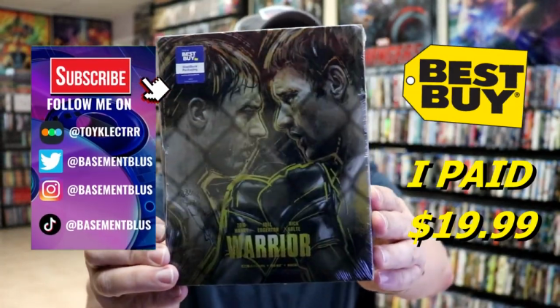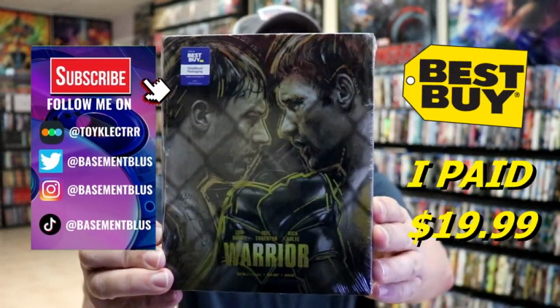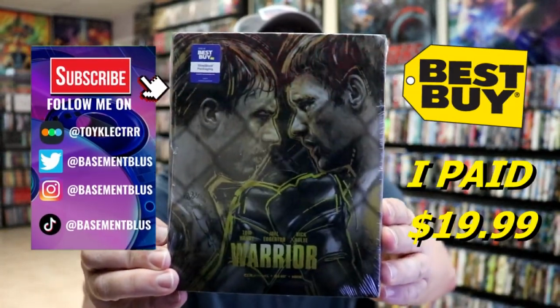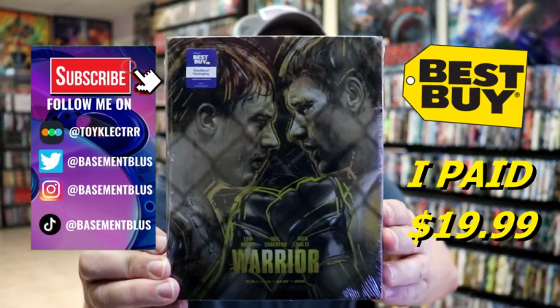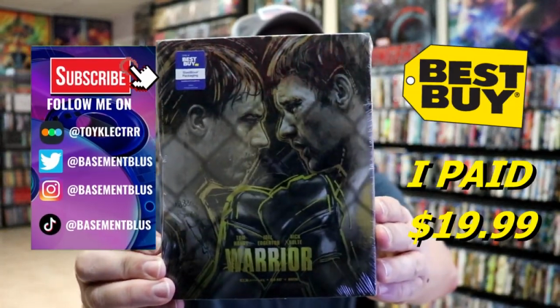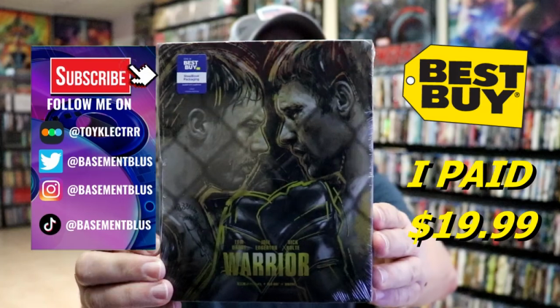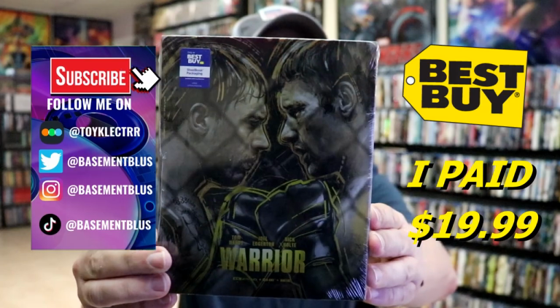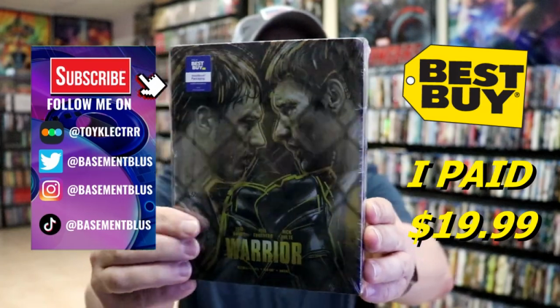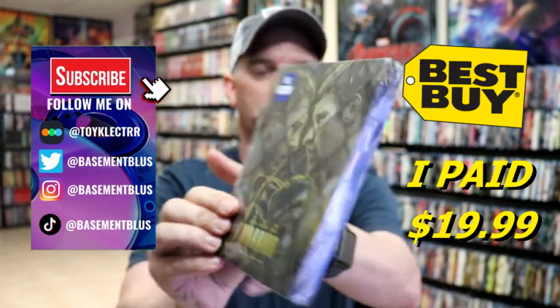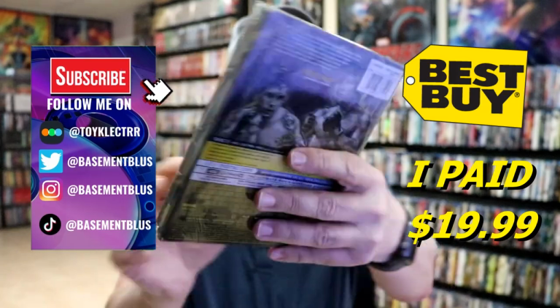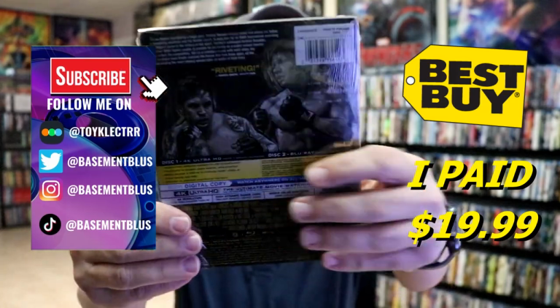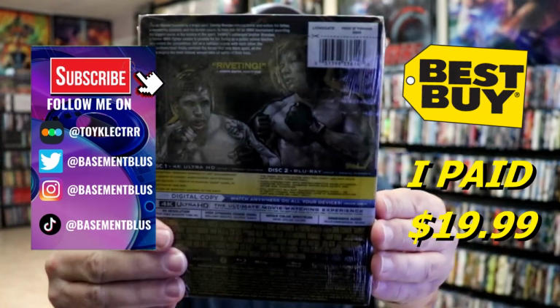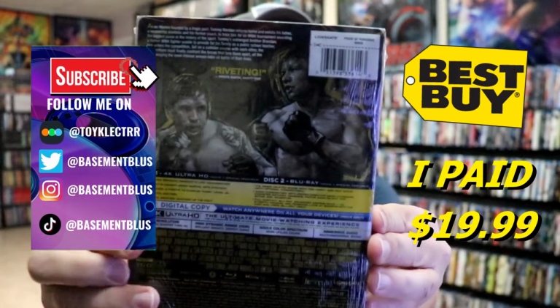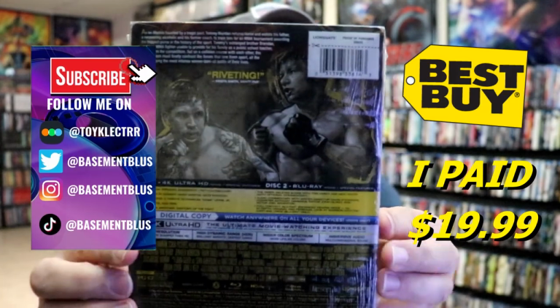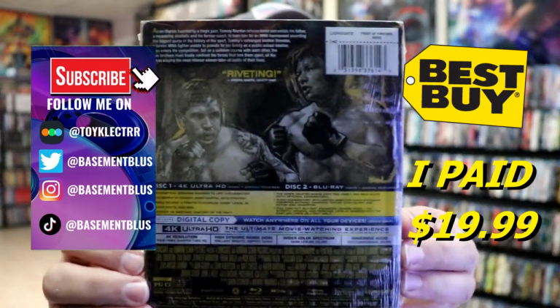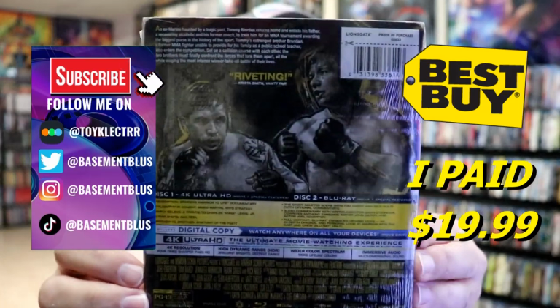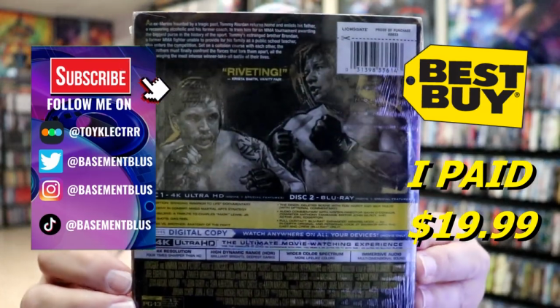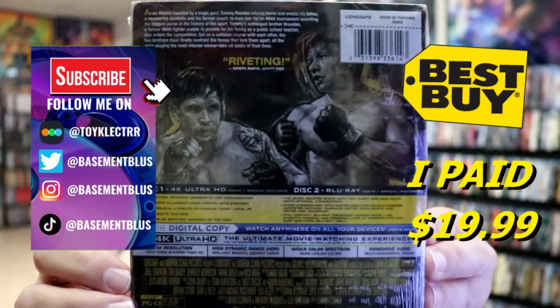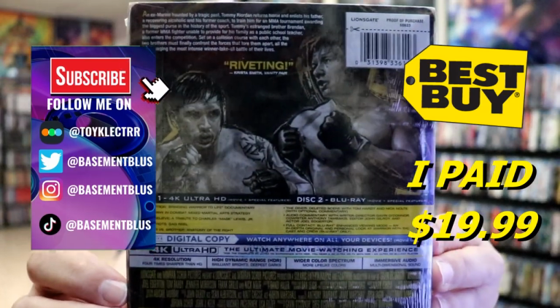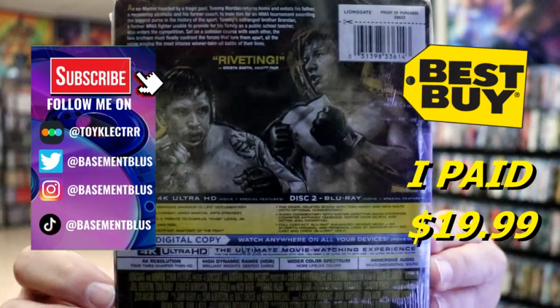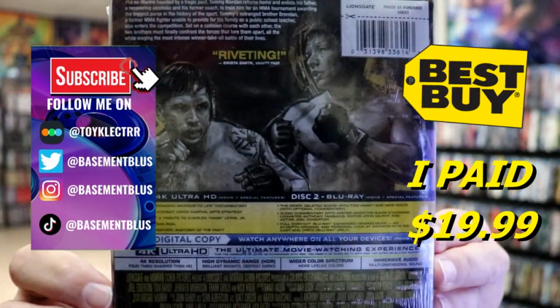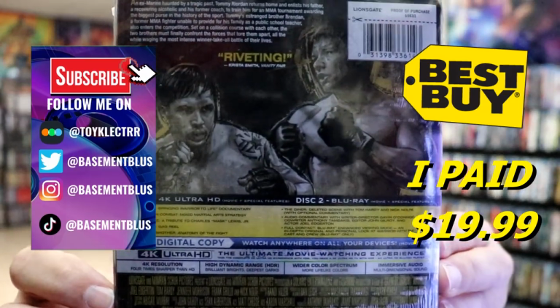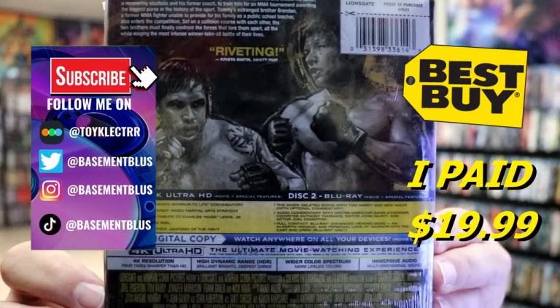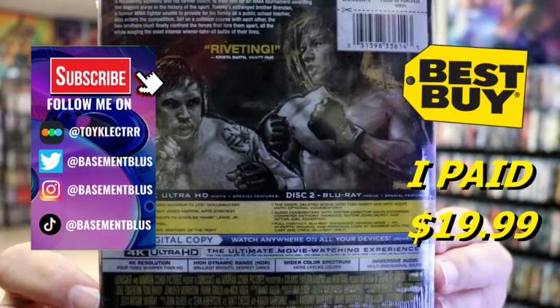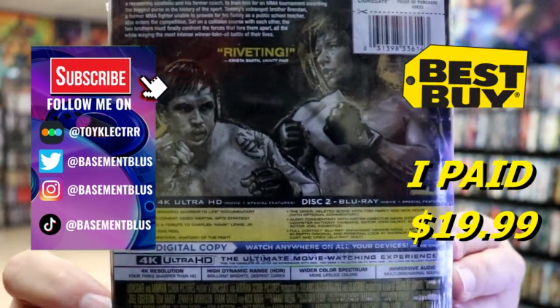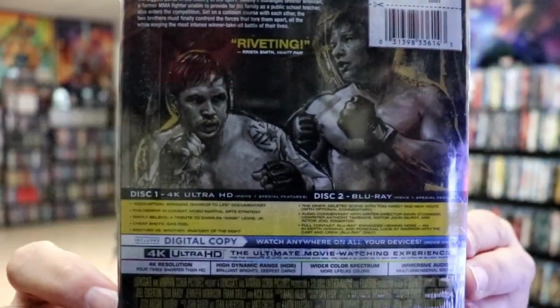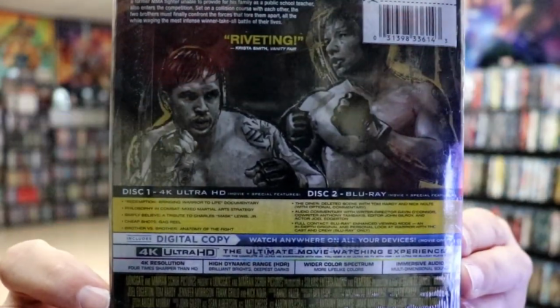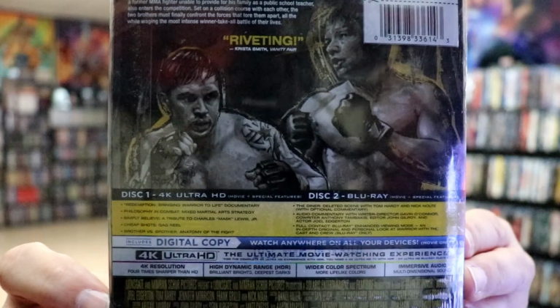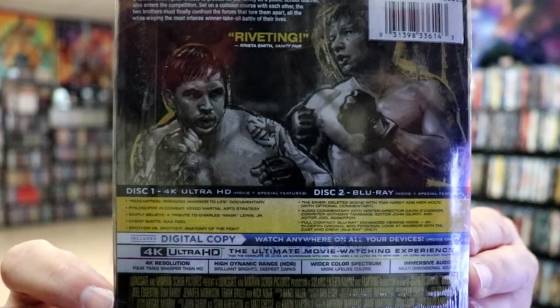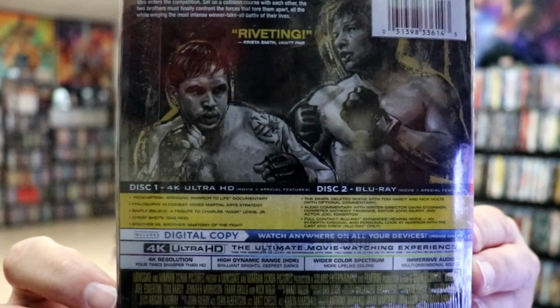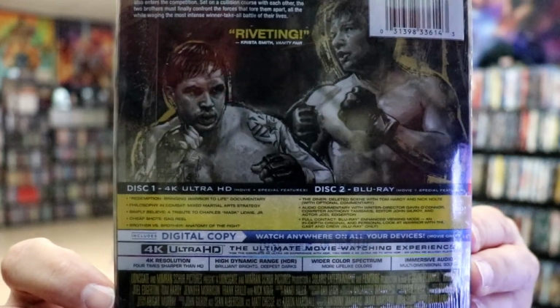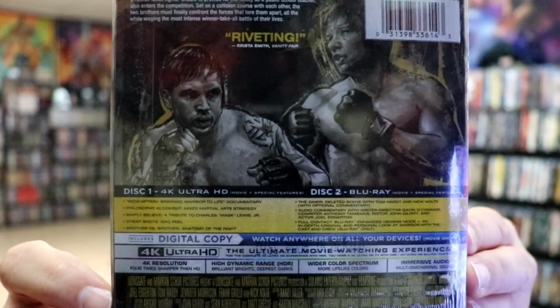Here's the front of the steelbook, and here's the back. If you'd like to check out these special features, you can go ahead and pause and do so.